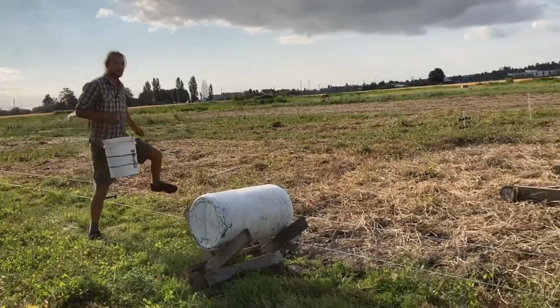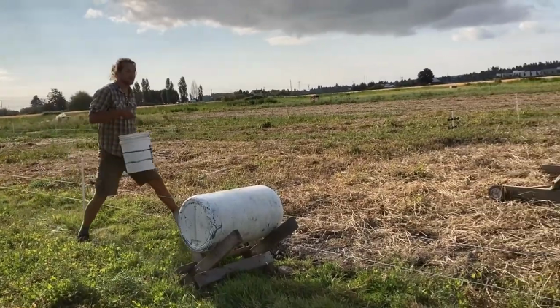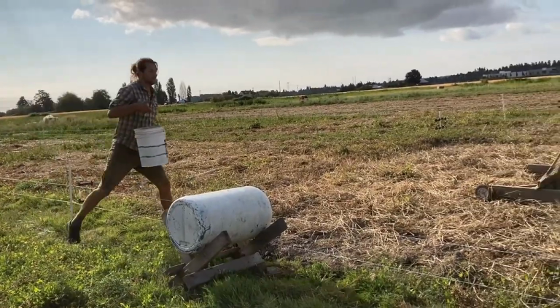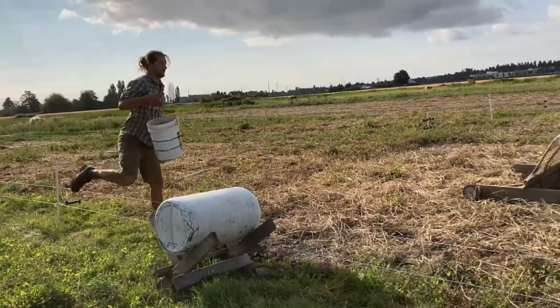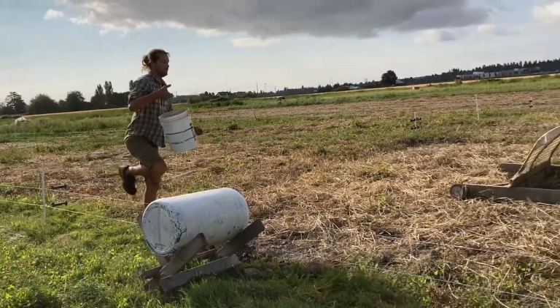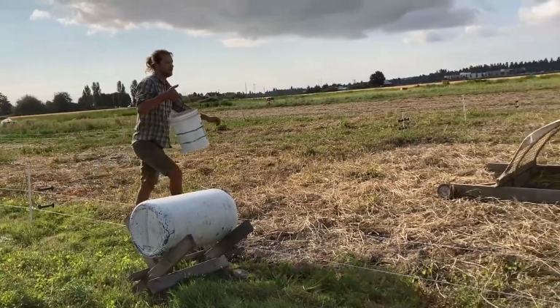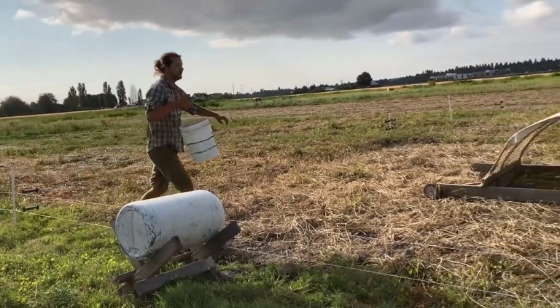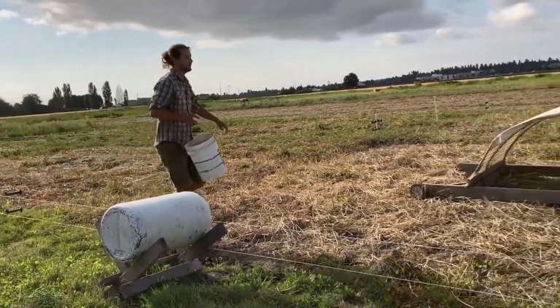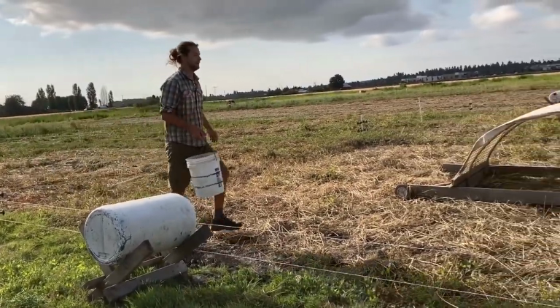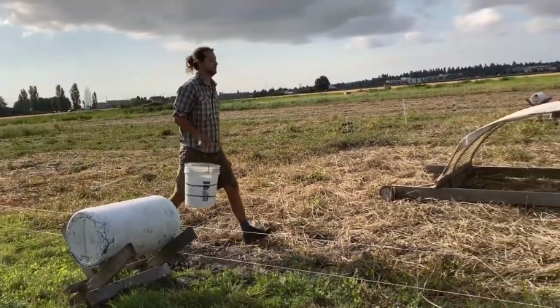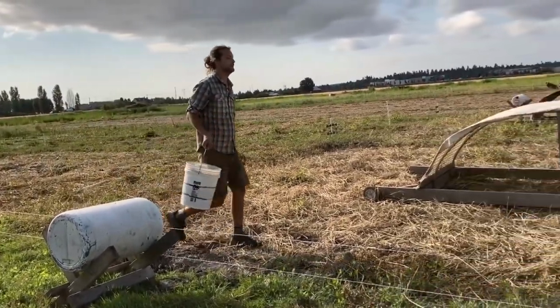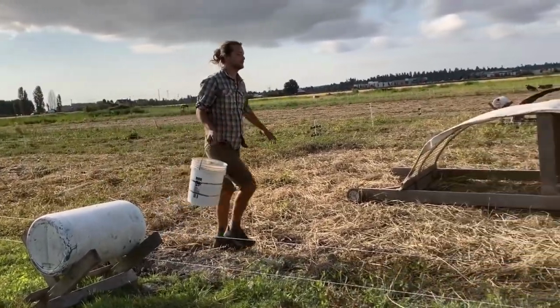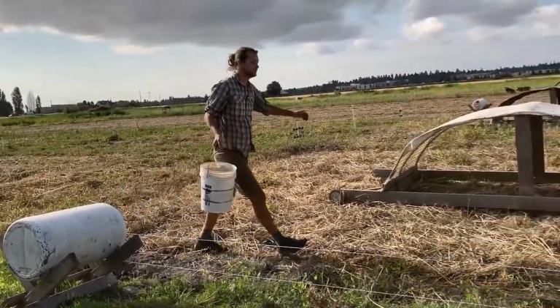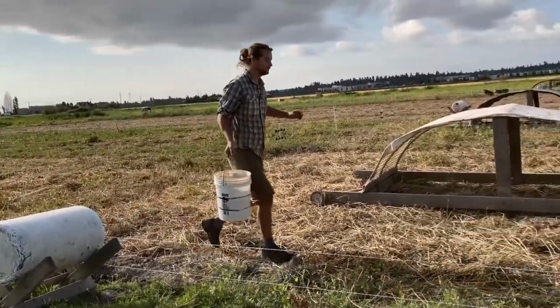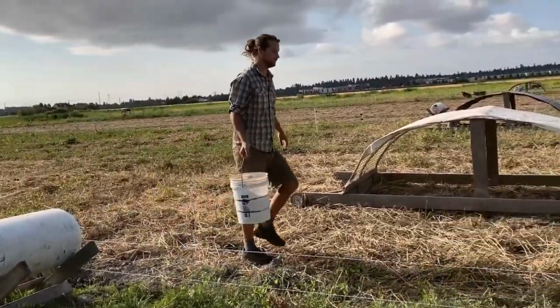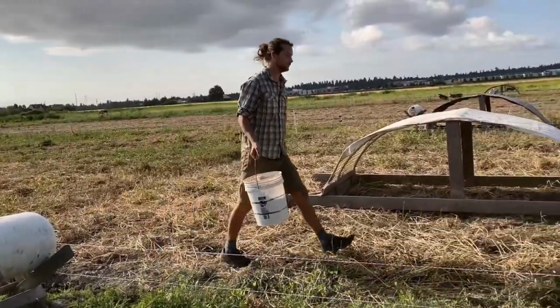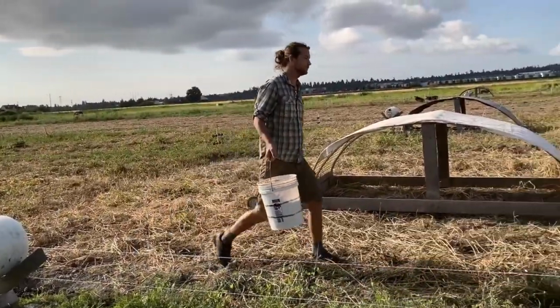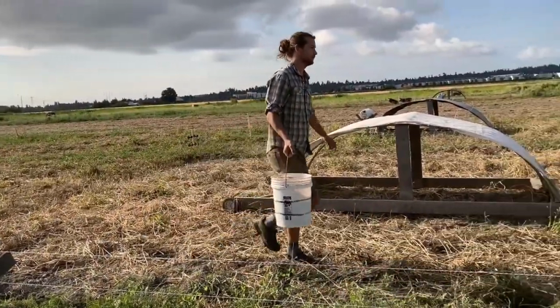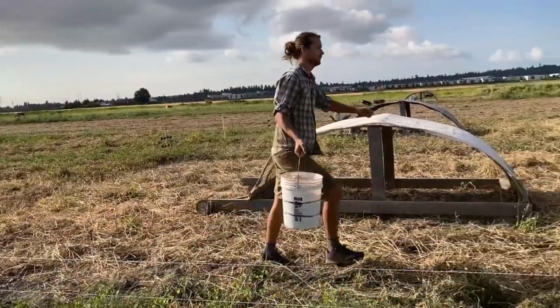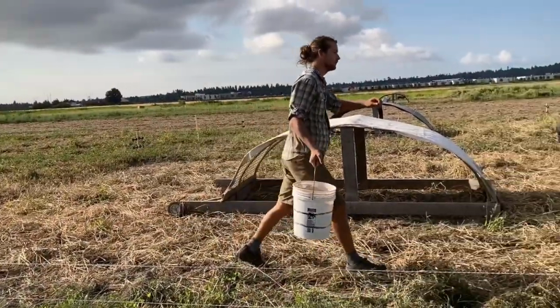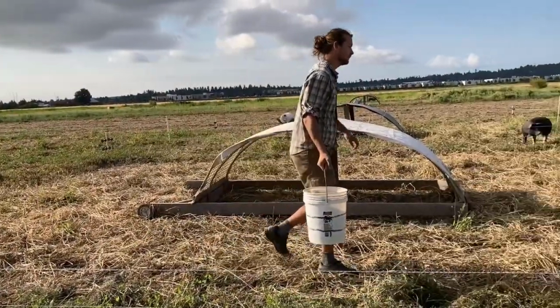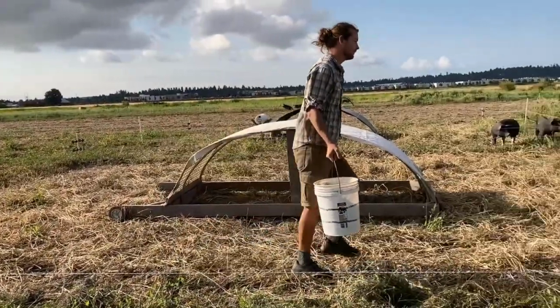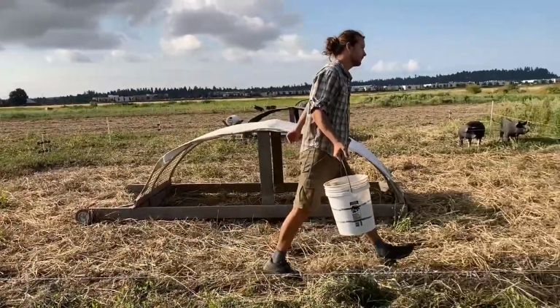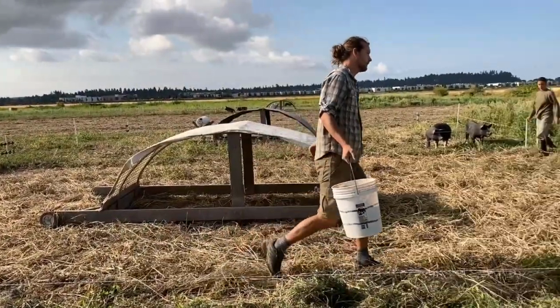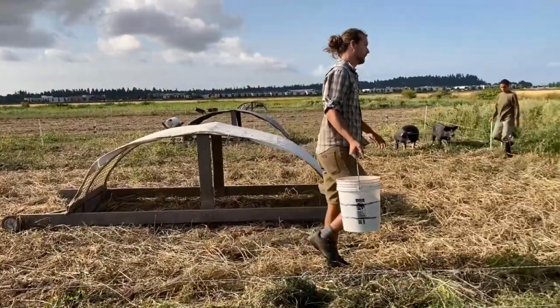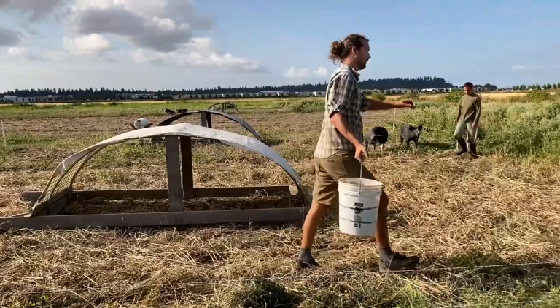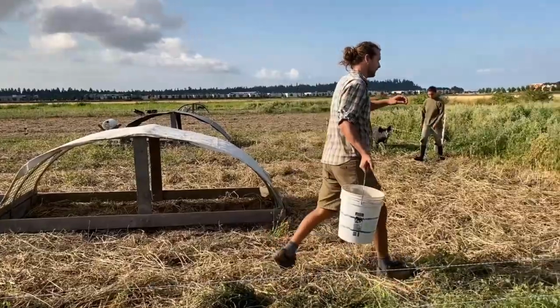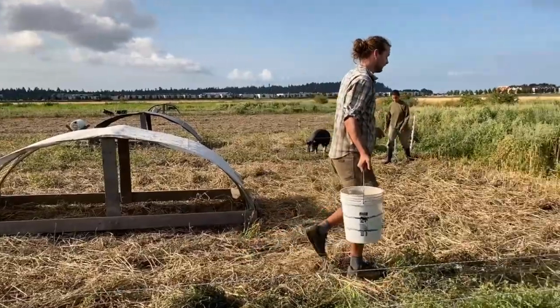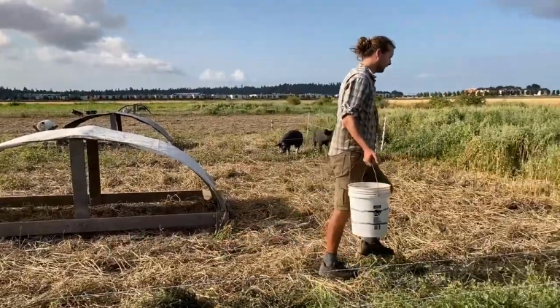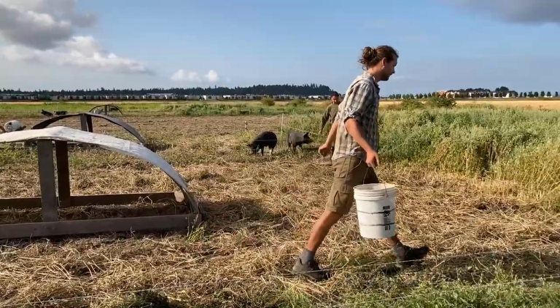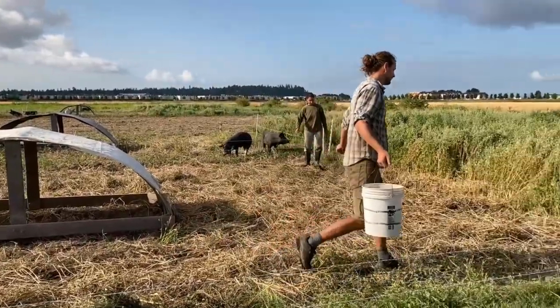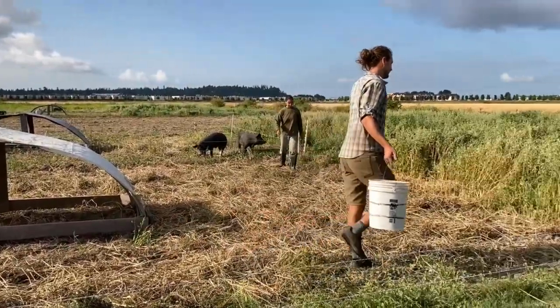While not always necessary, we like to ensure the hogs stay in their new plot with a little extra feed.